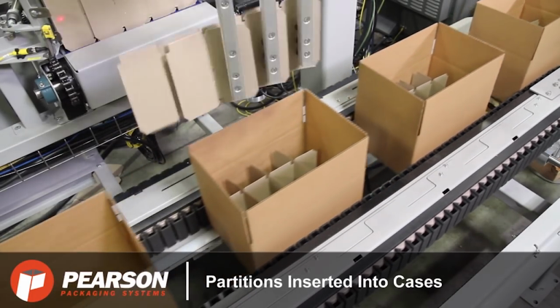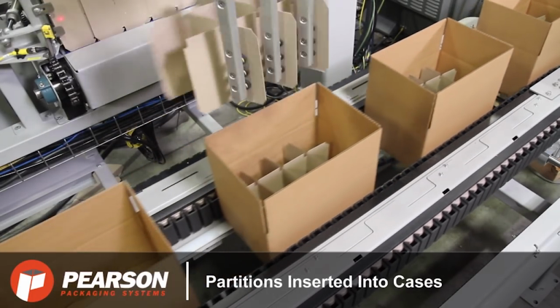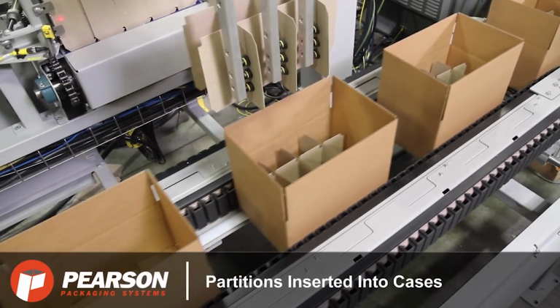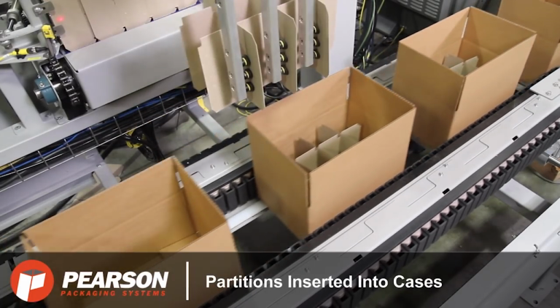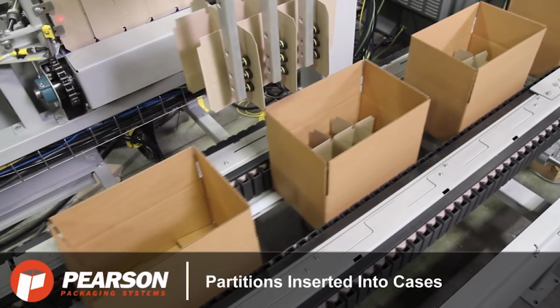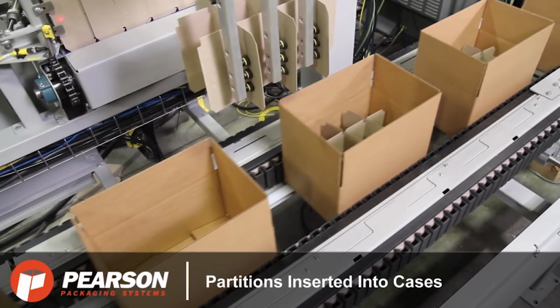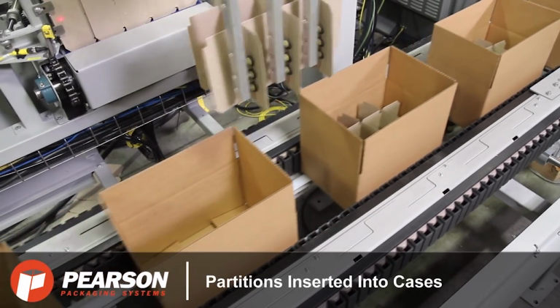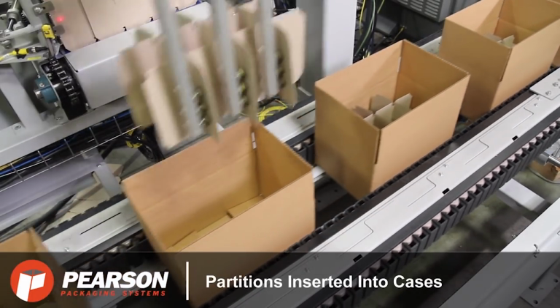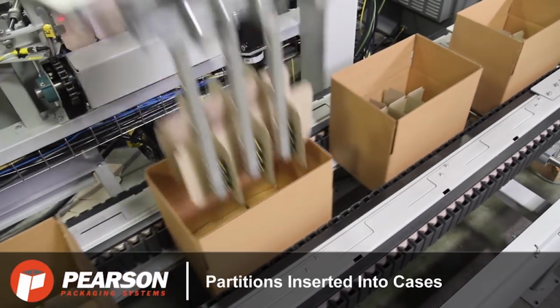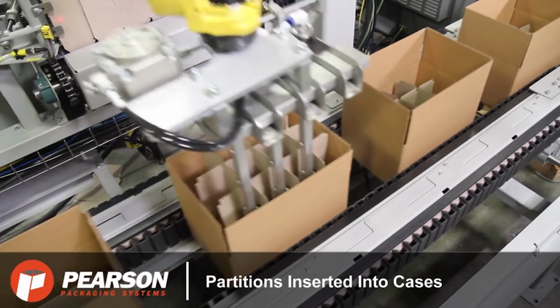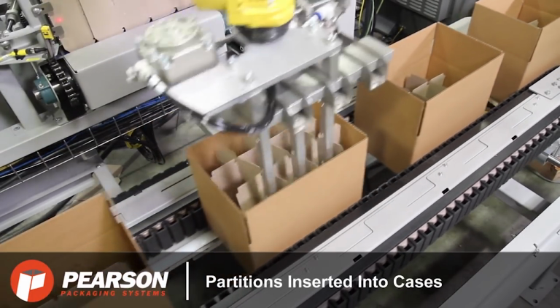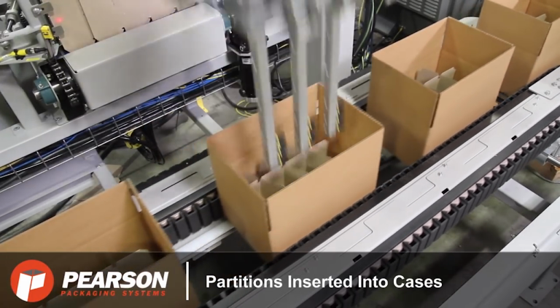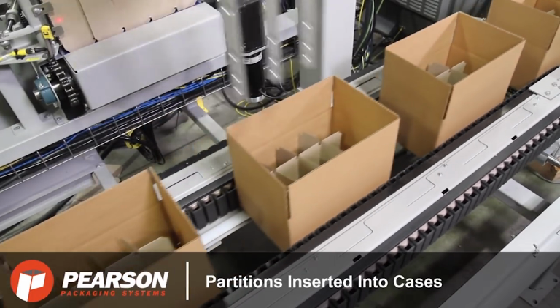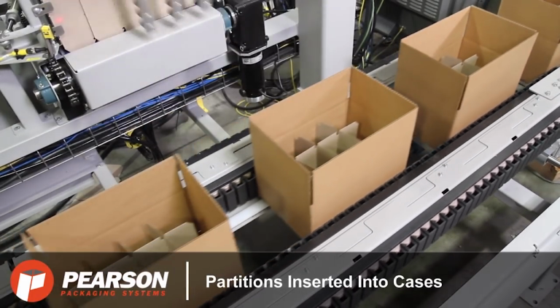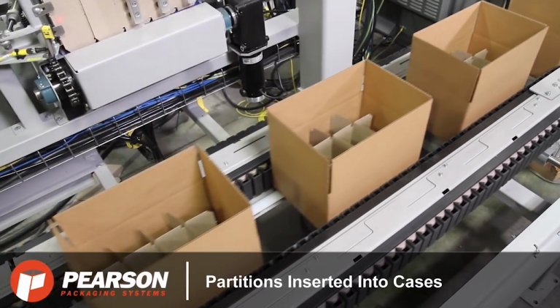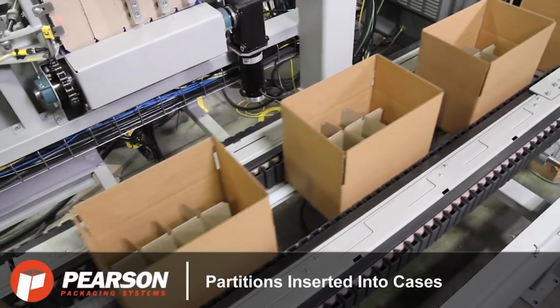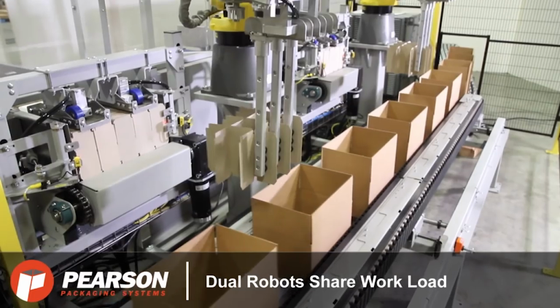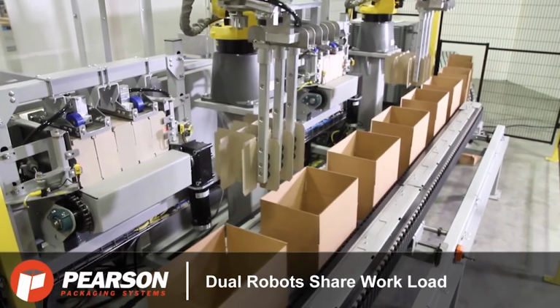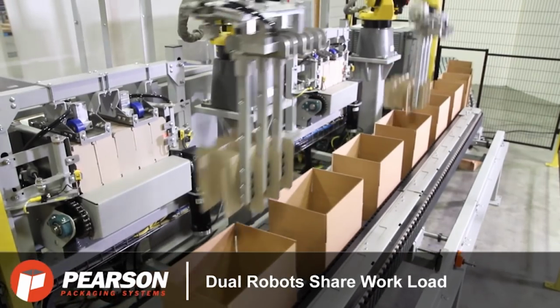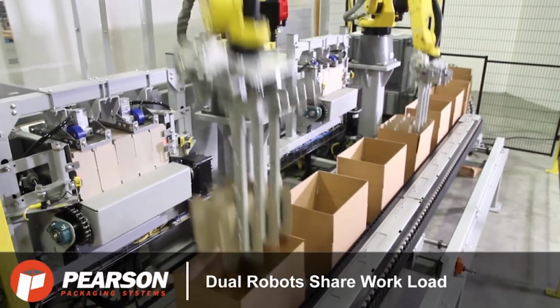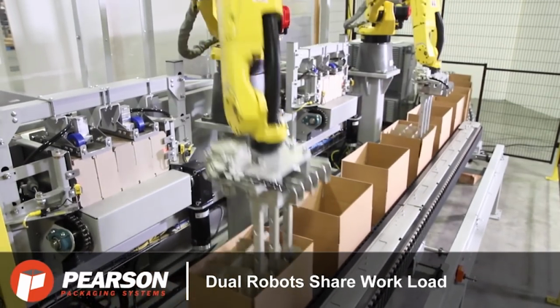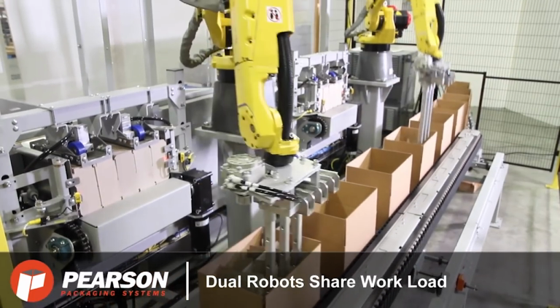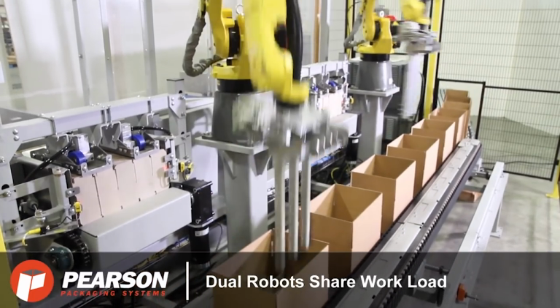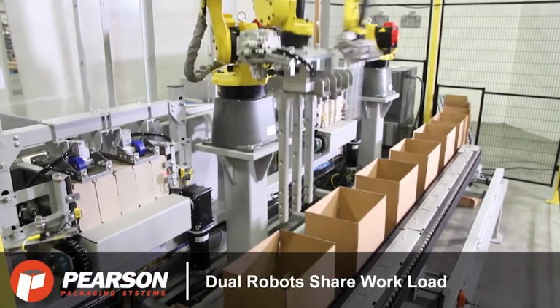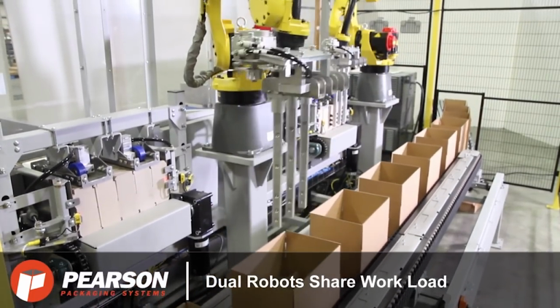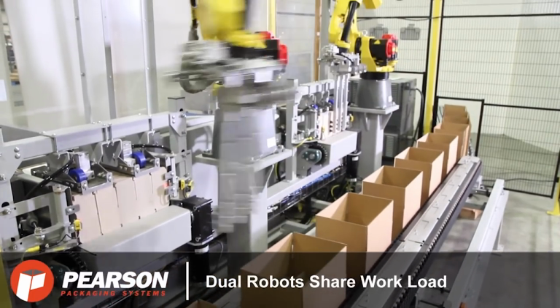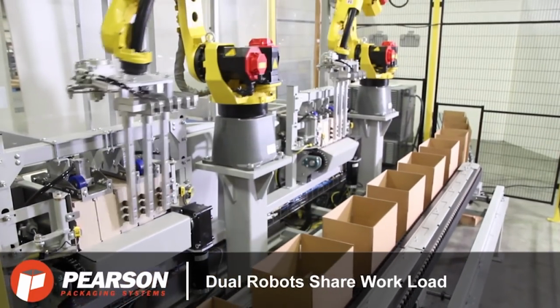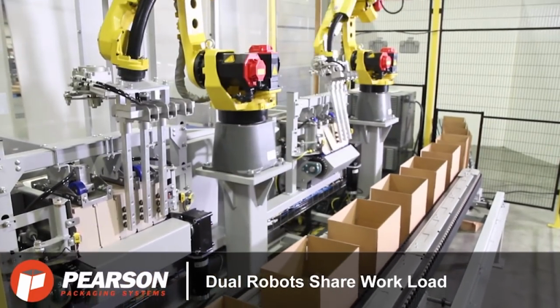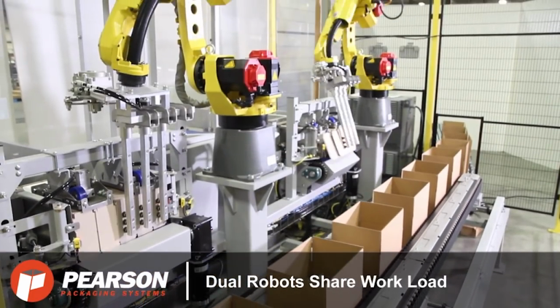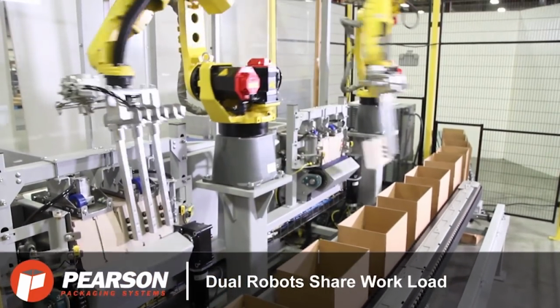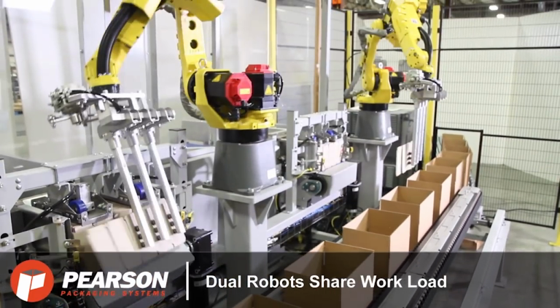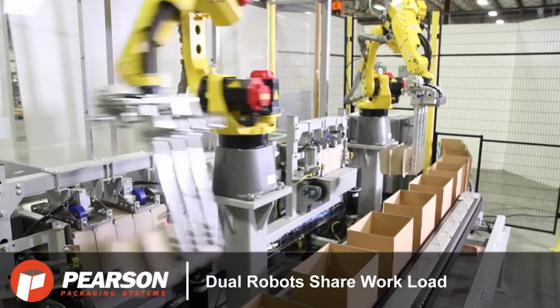Using a dual robot setup allows the workload to be shared, increasing throughput and efficiency.